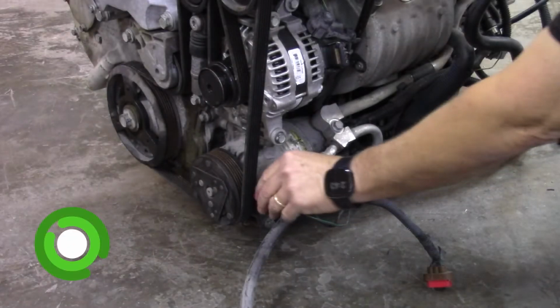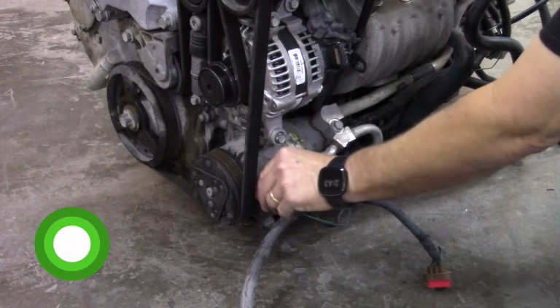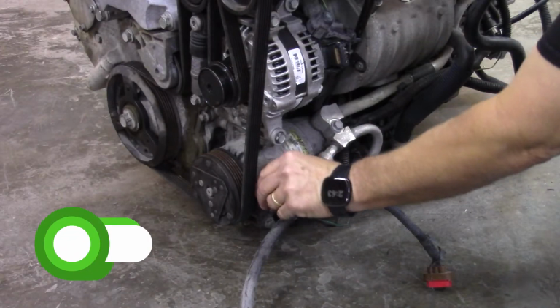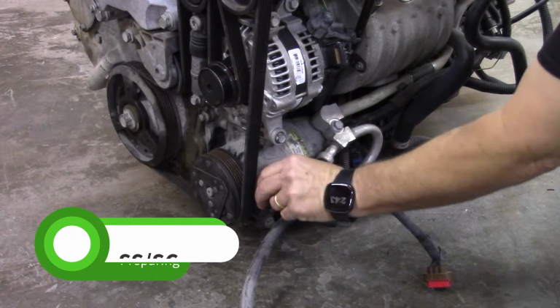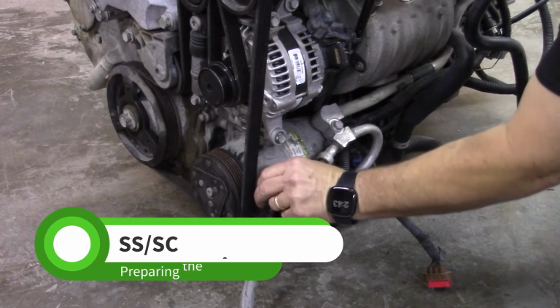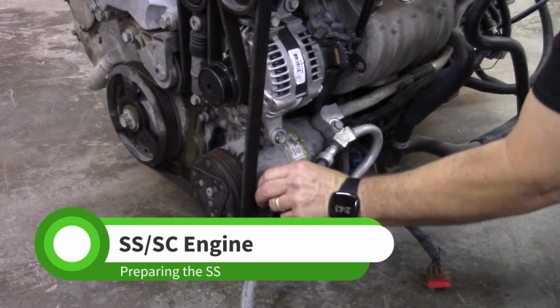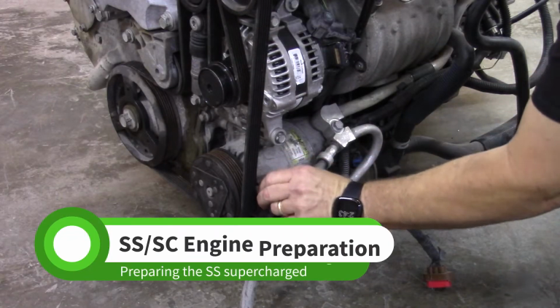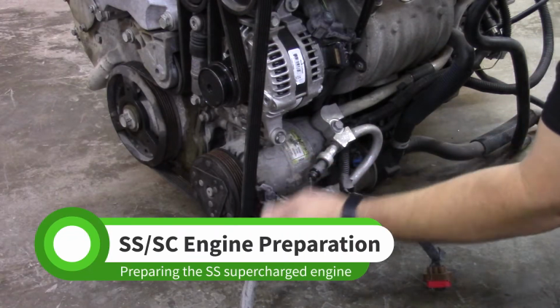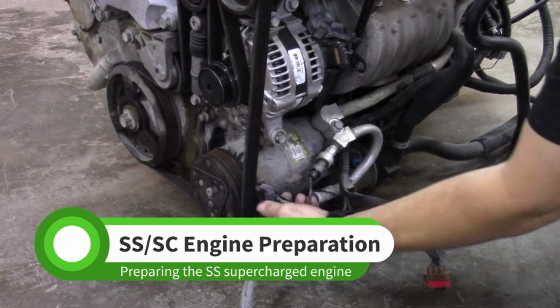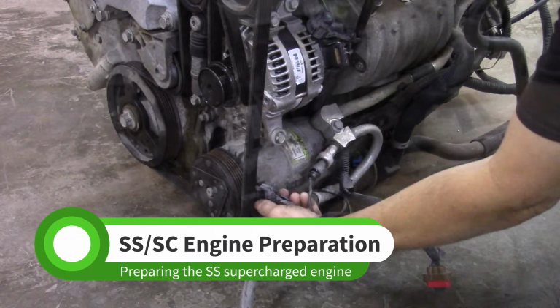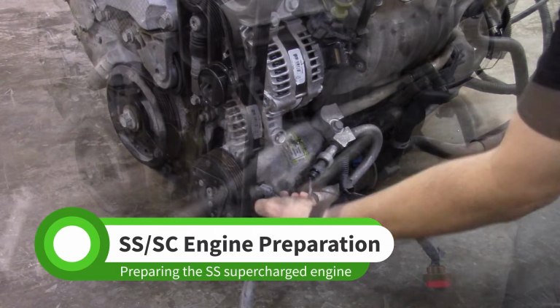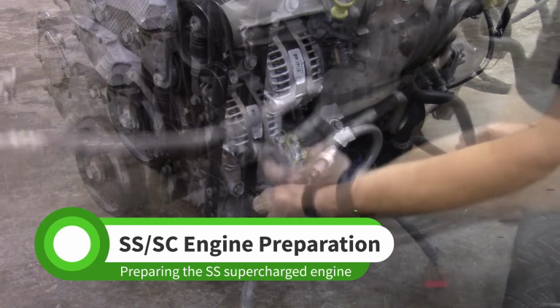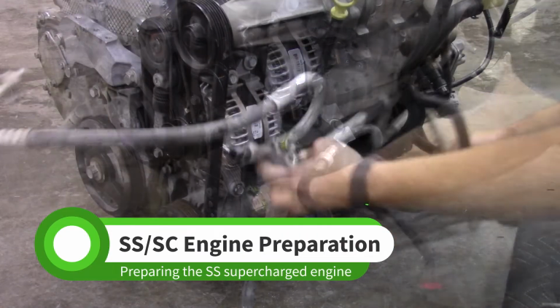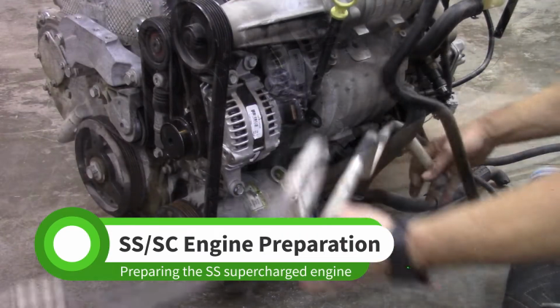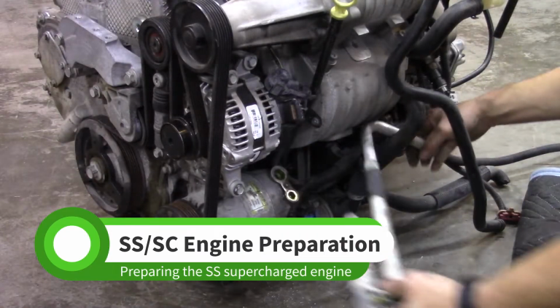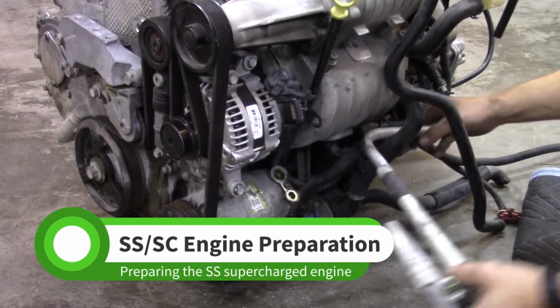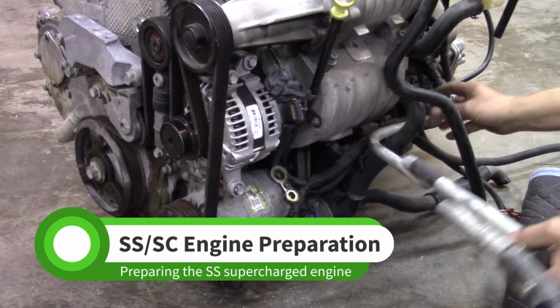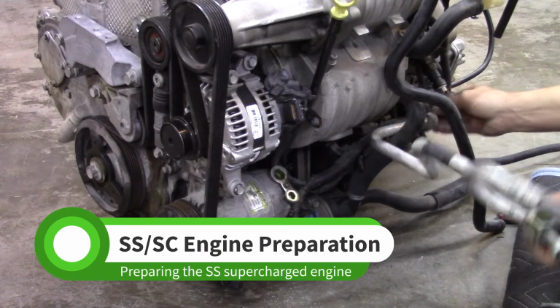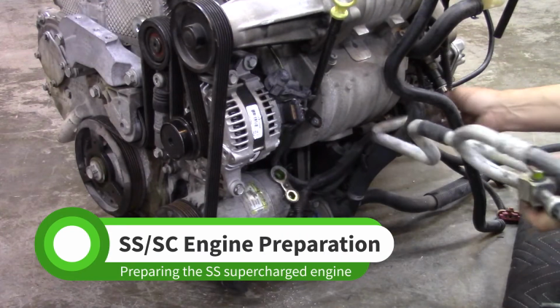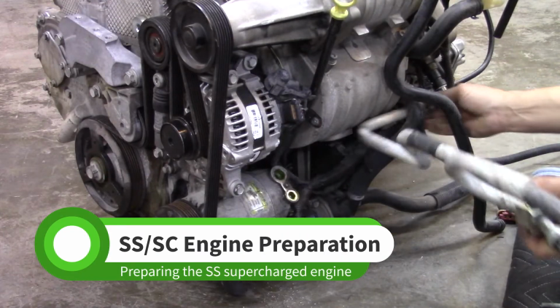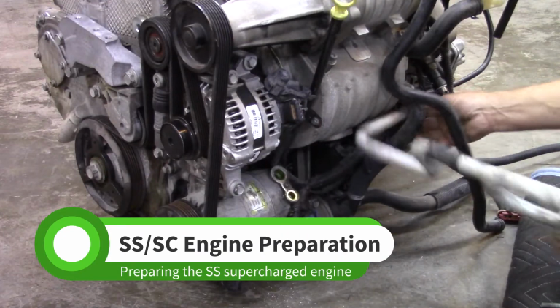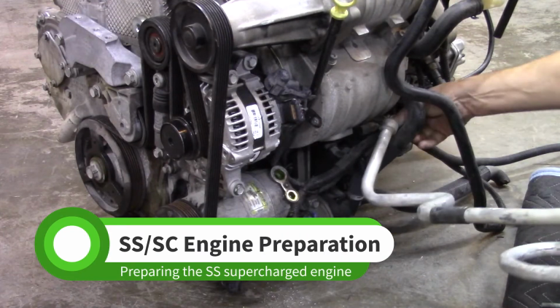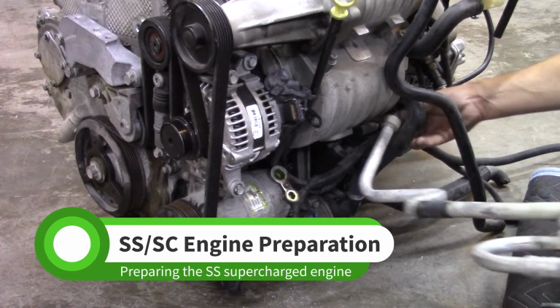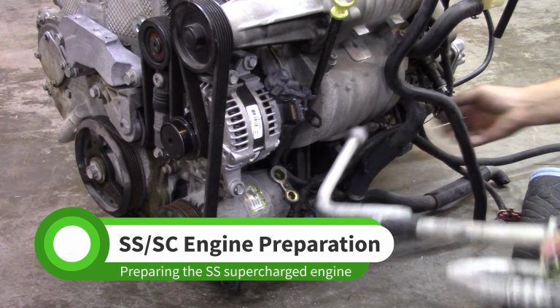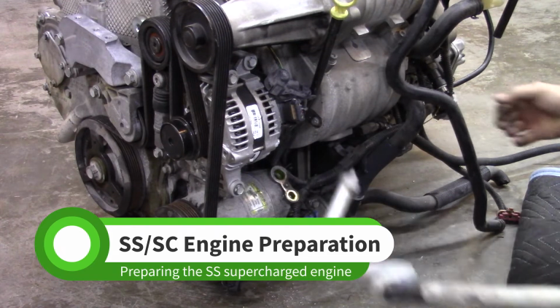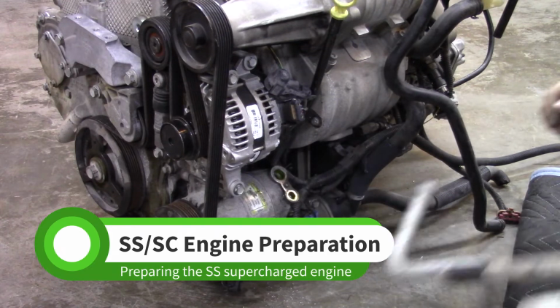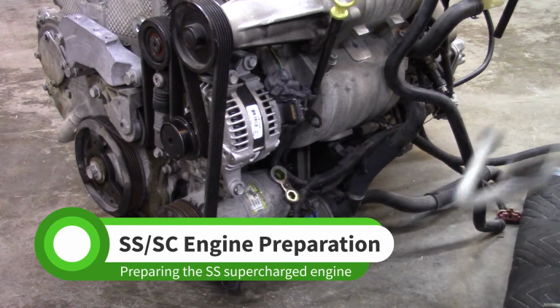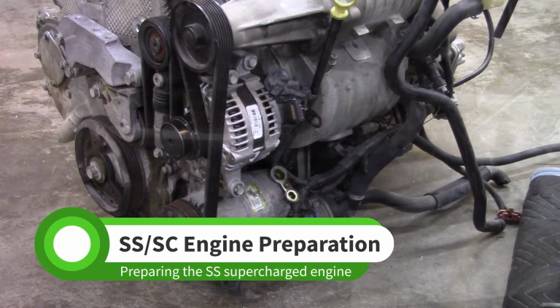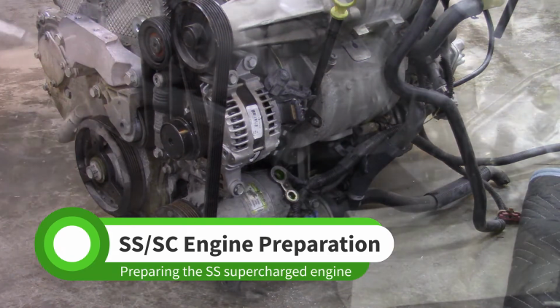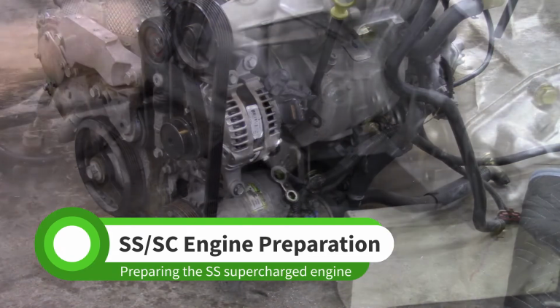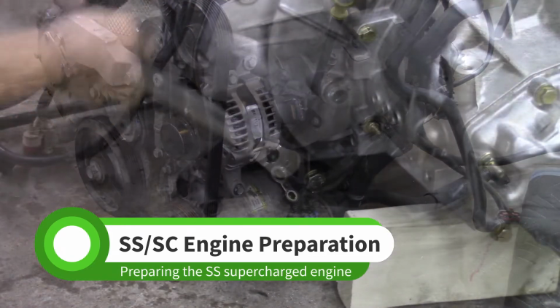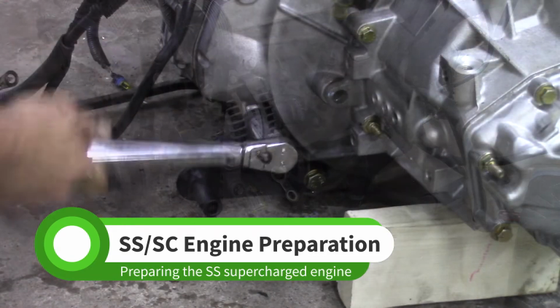In this video, we'll finish preparing the SS Supercharged Donor Engine. If you have a different engine, skip this video.